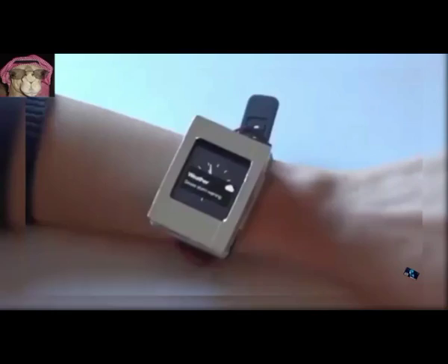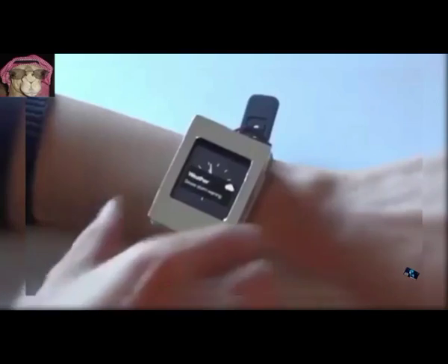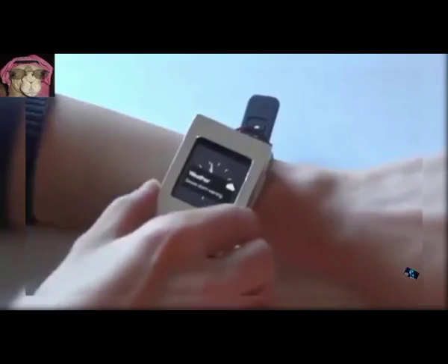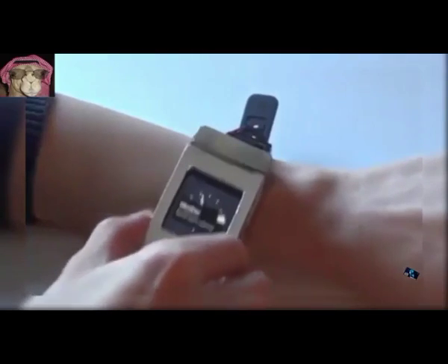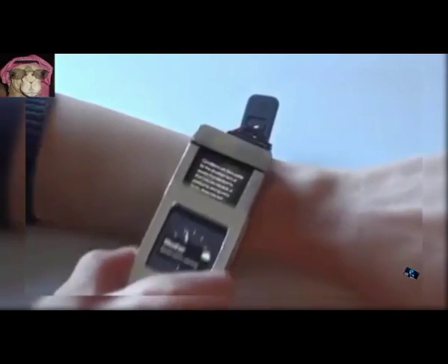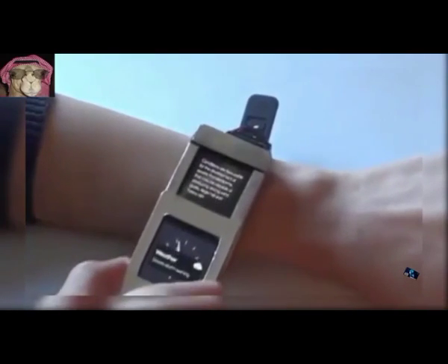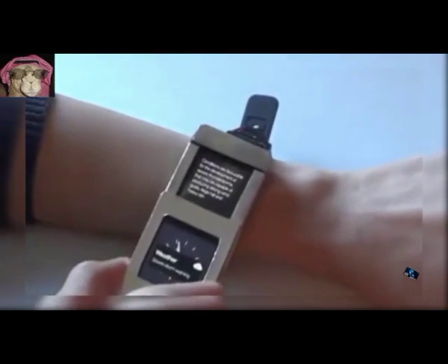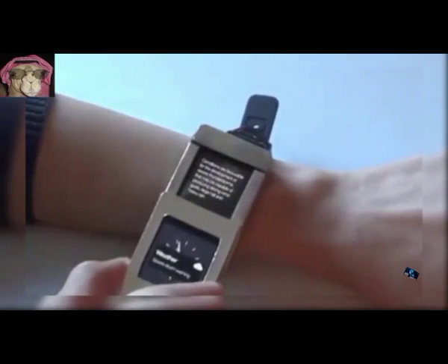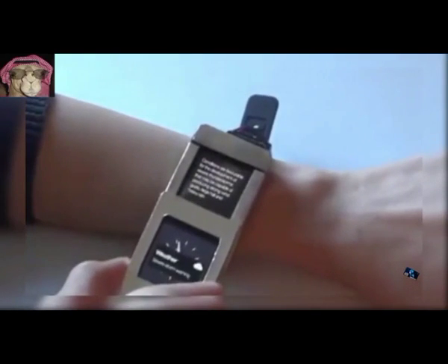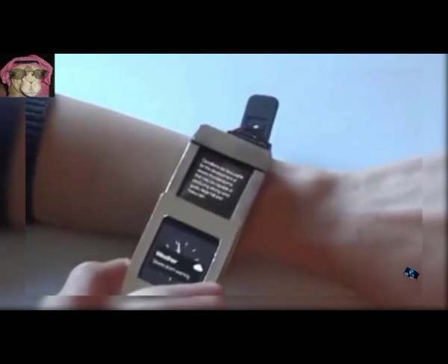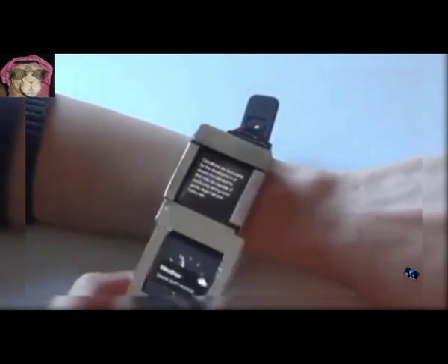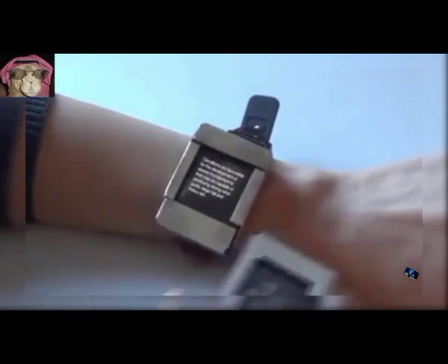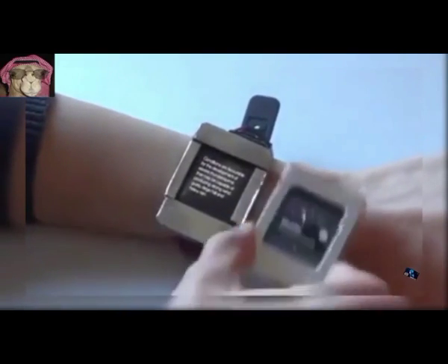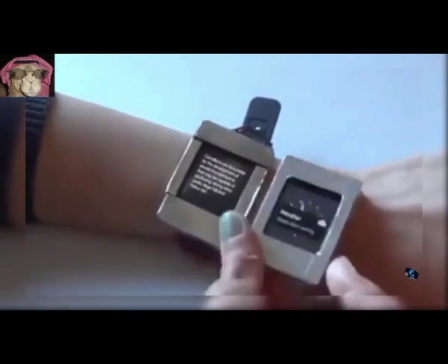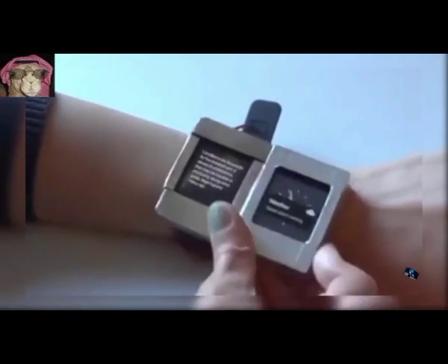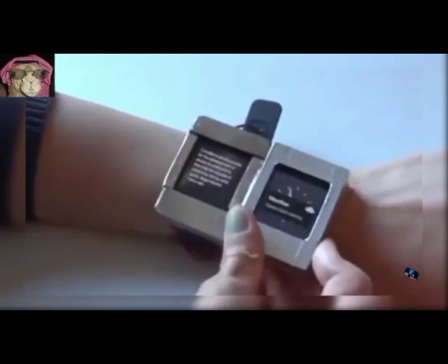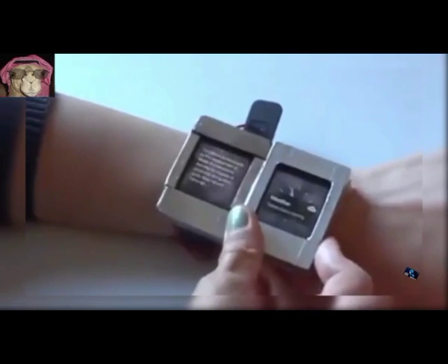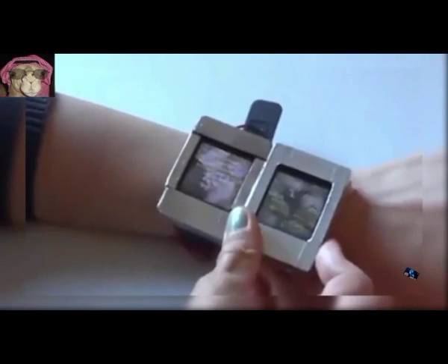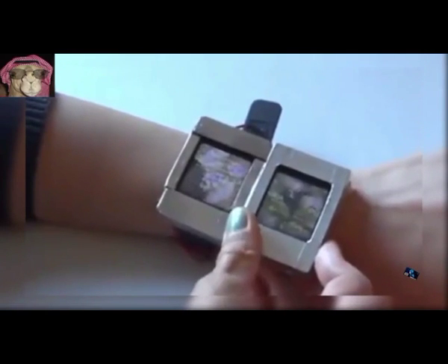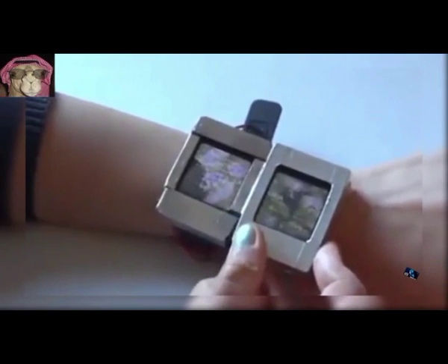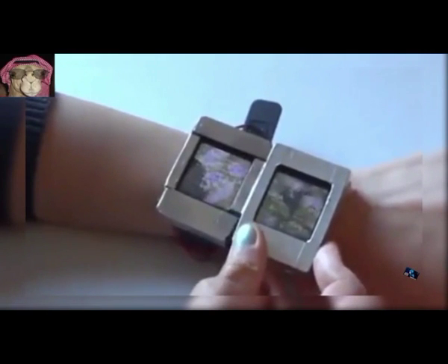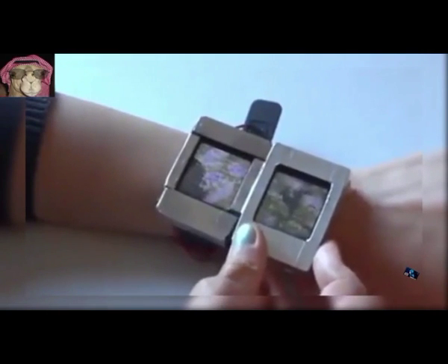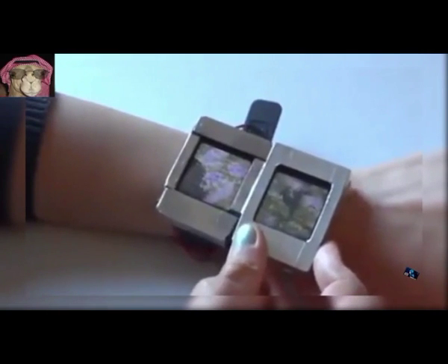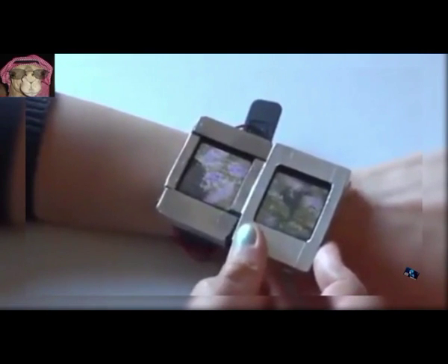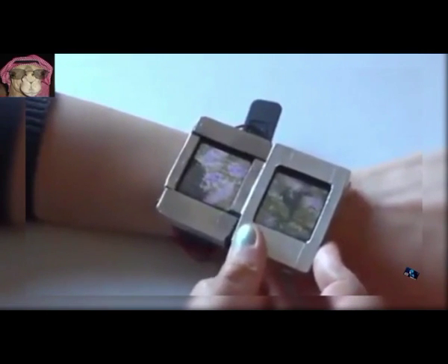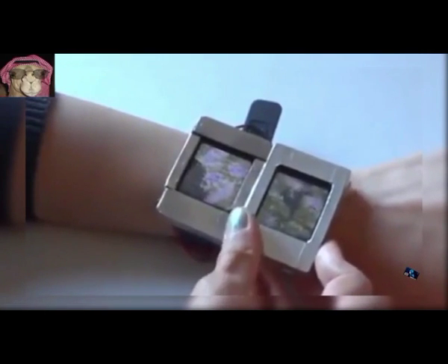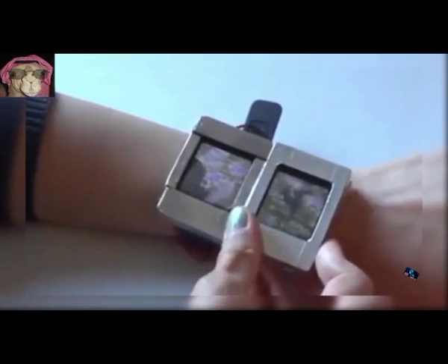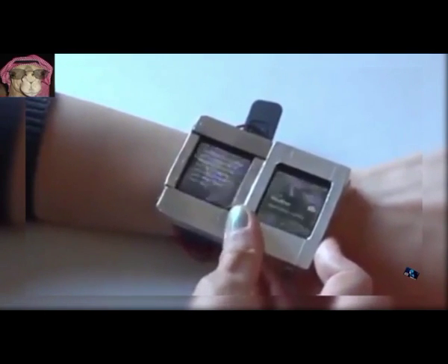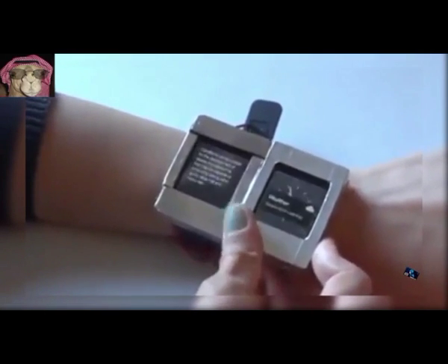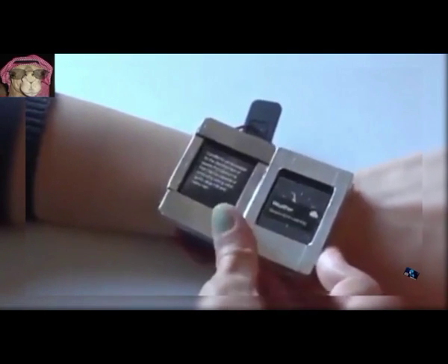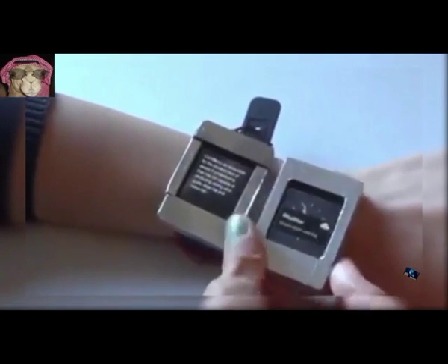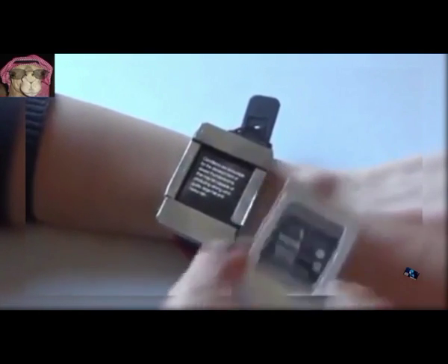46. Multi-Screen Smart Watch. Fits two modular screens onto your wrist.